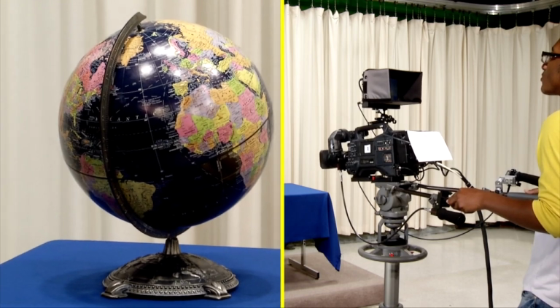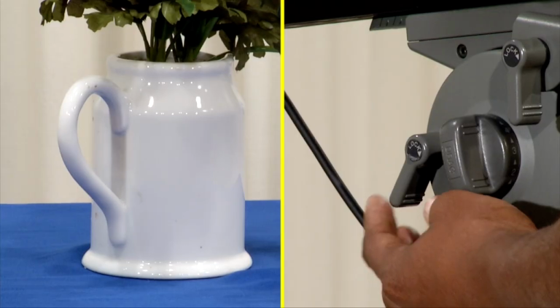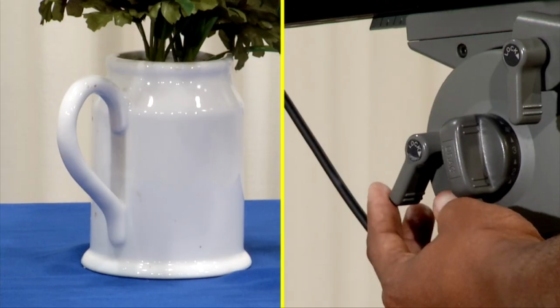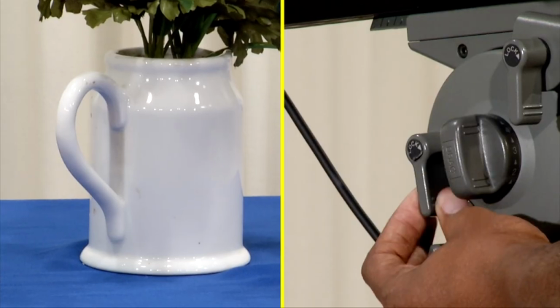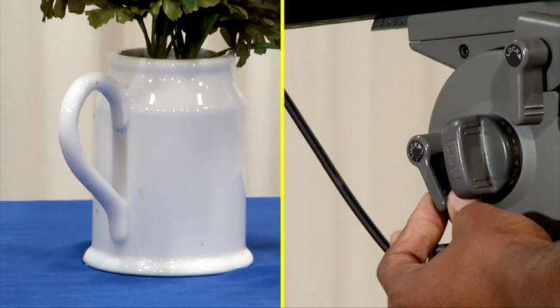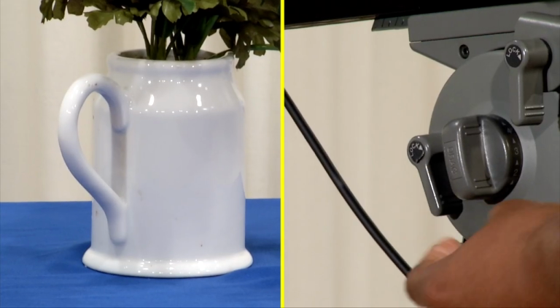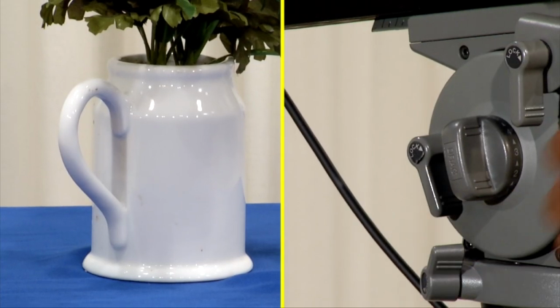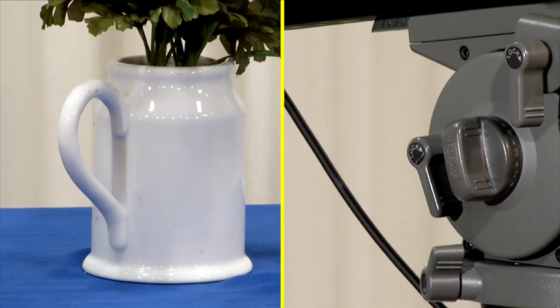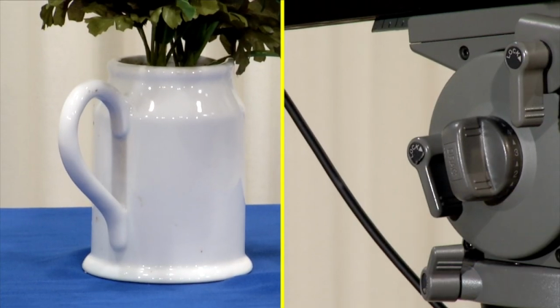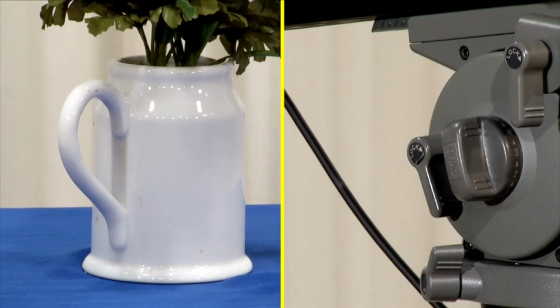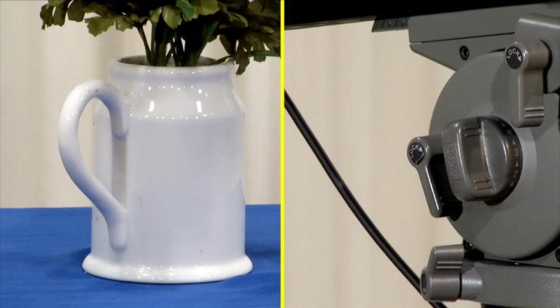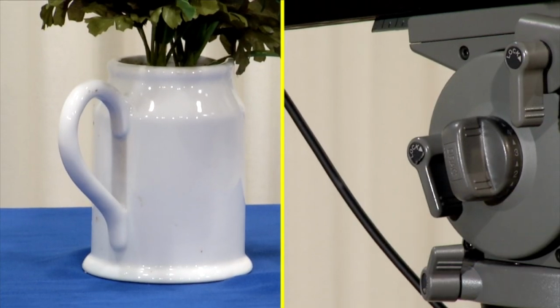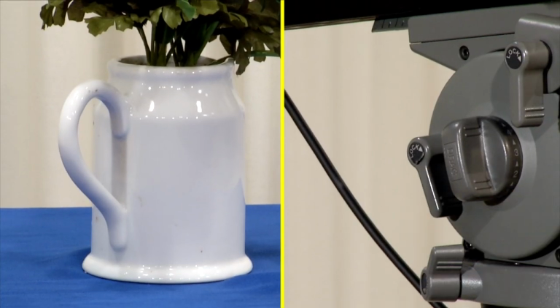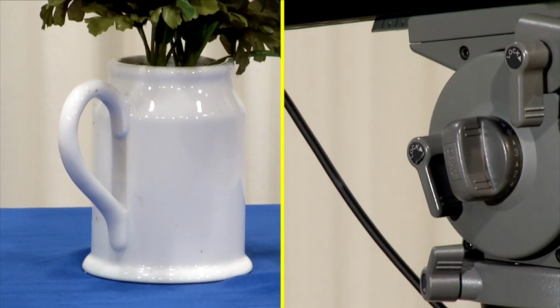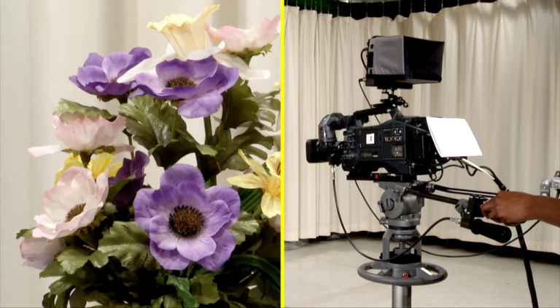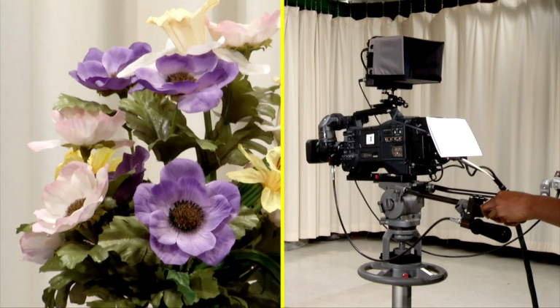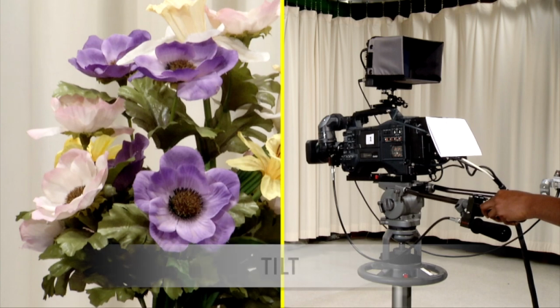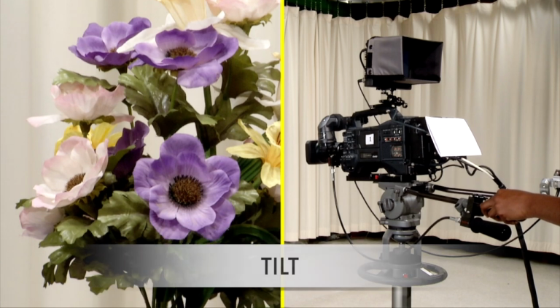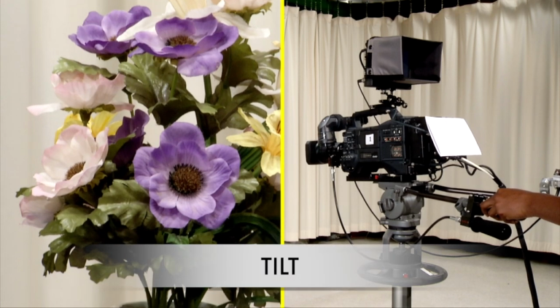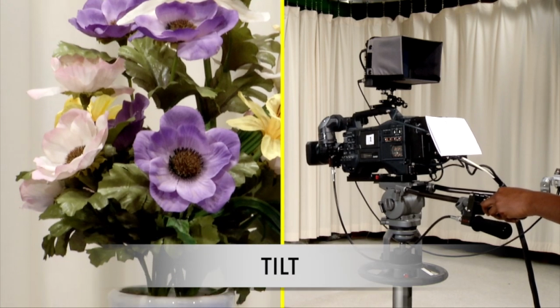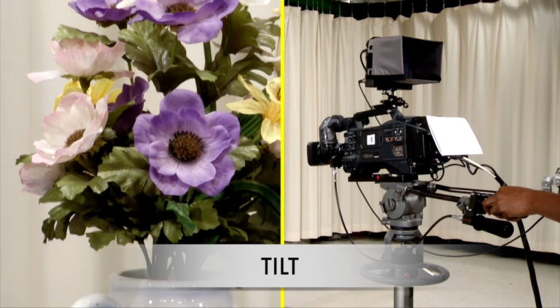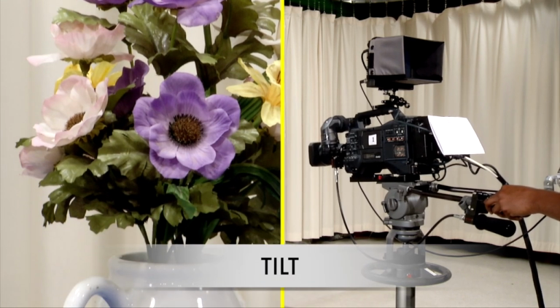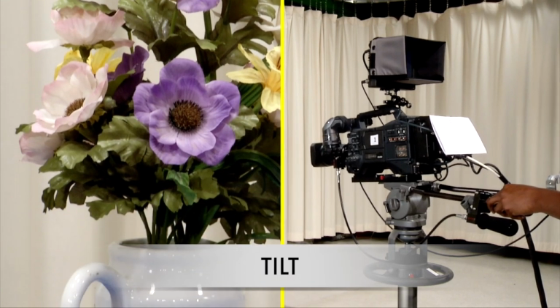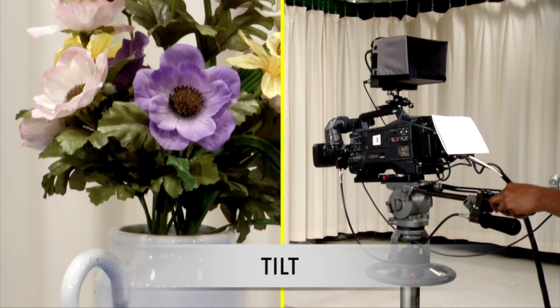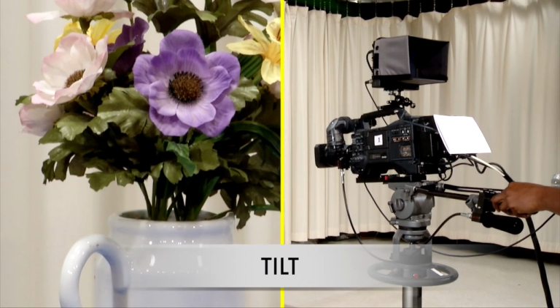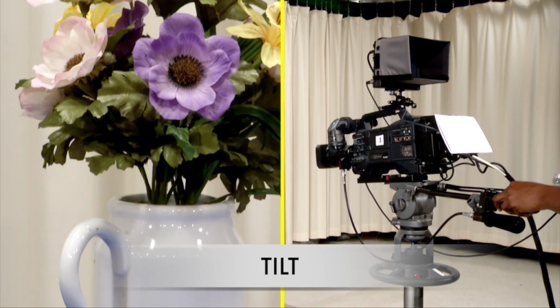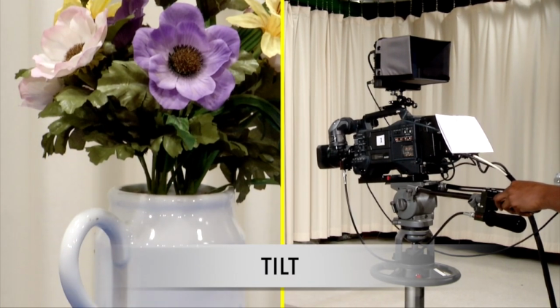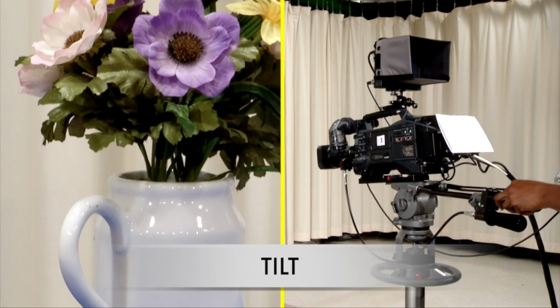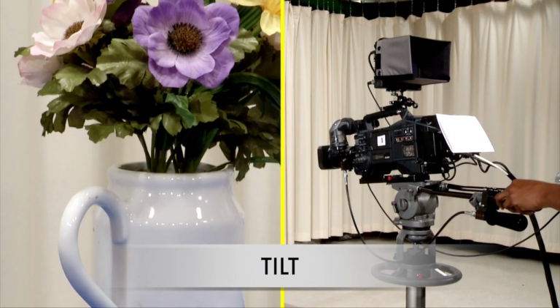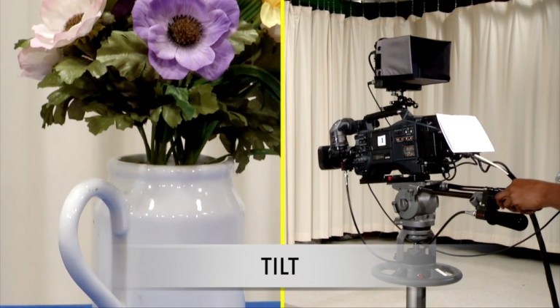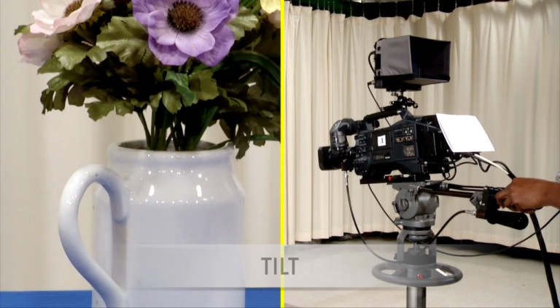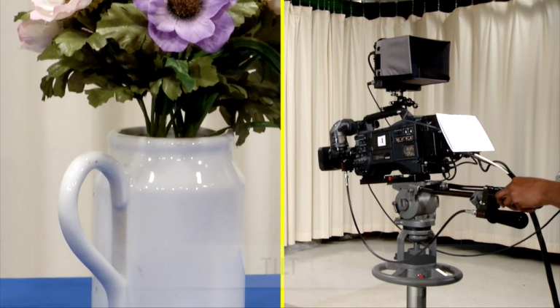To tilt the camera, first make sure the tilt lock is off. Then move the pan handles up or down. The lens will move in the opposite direction.